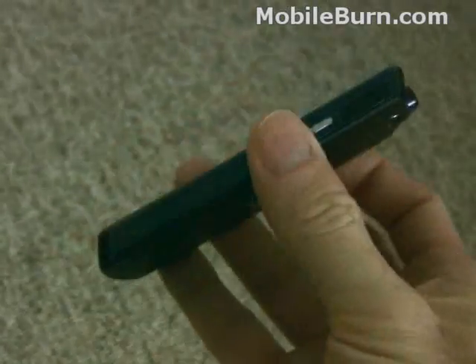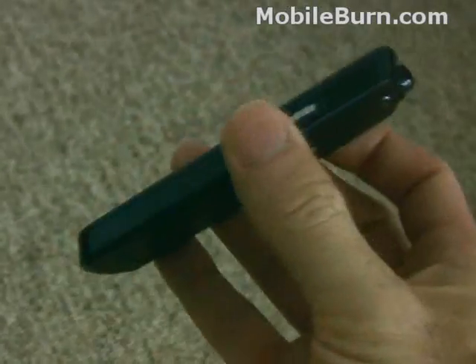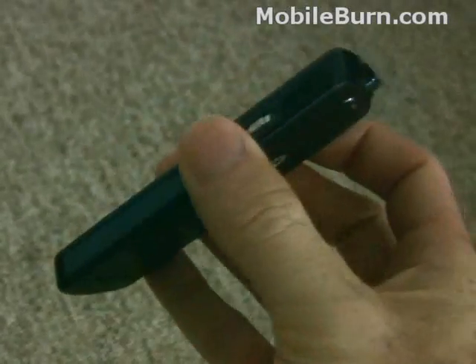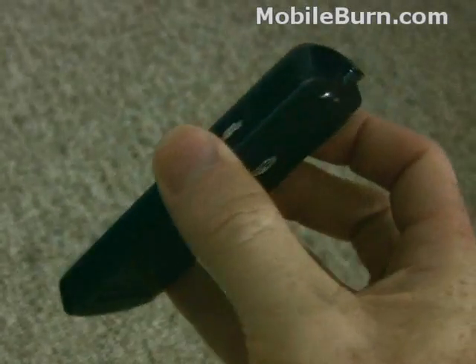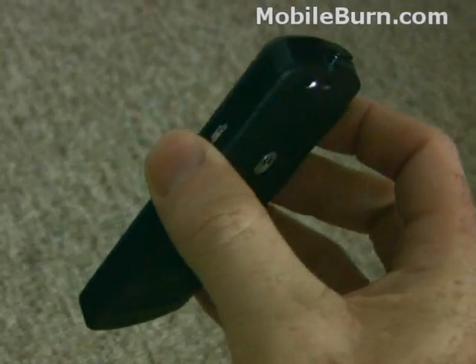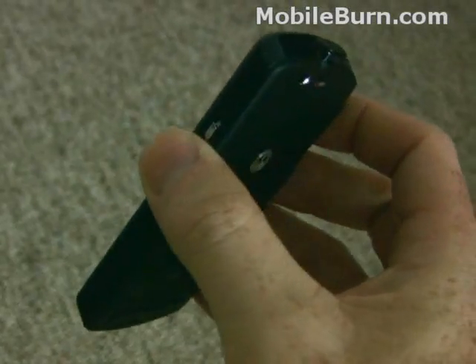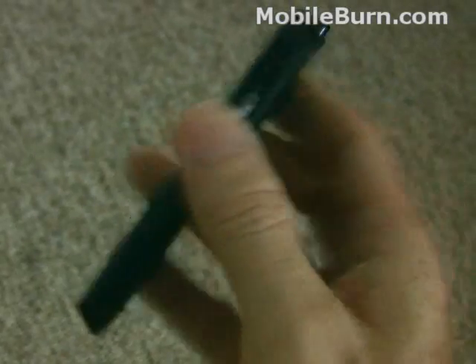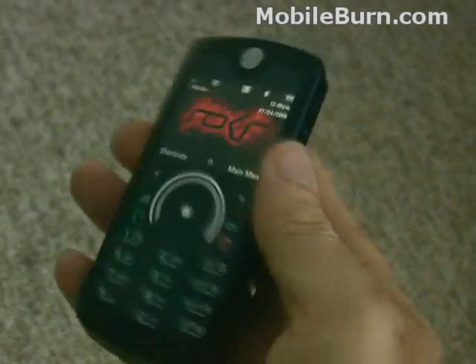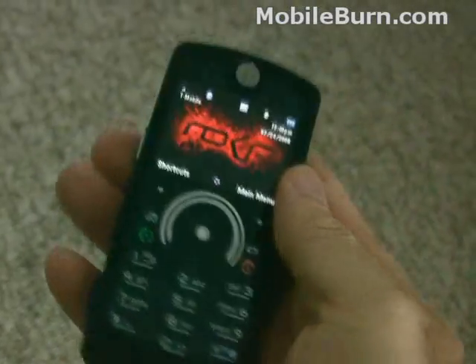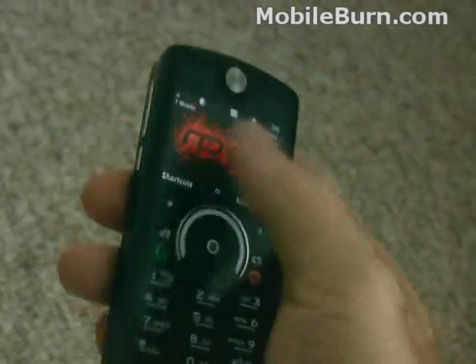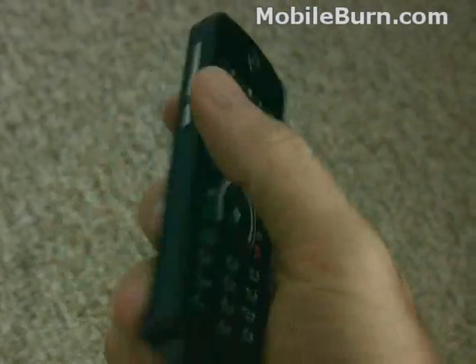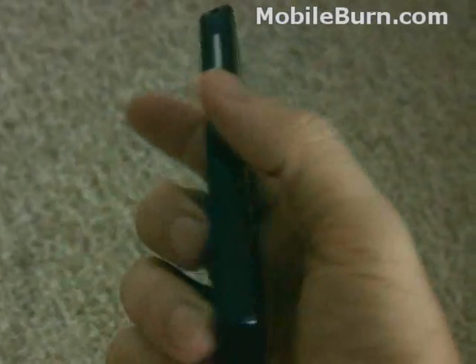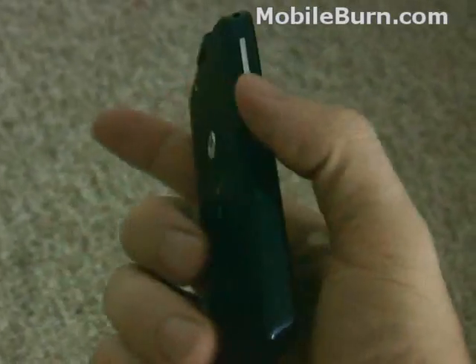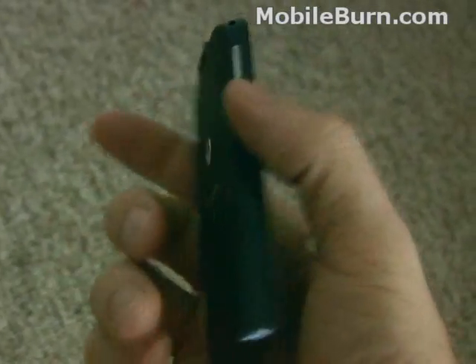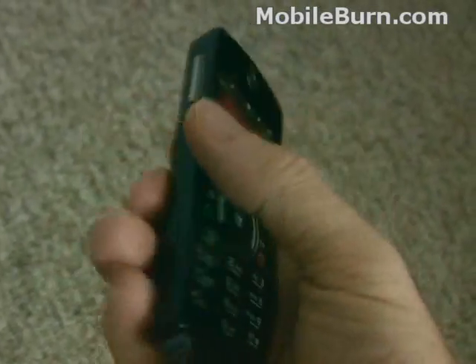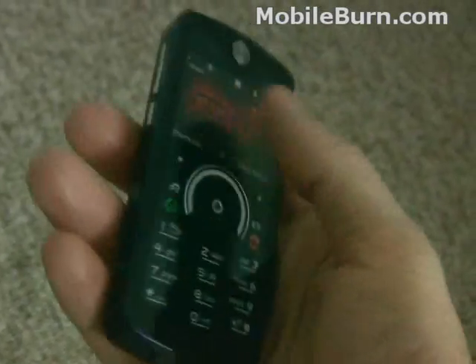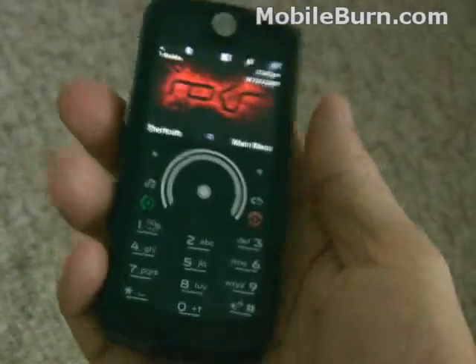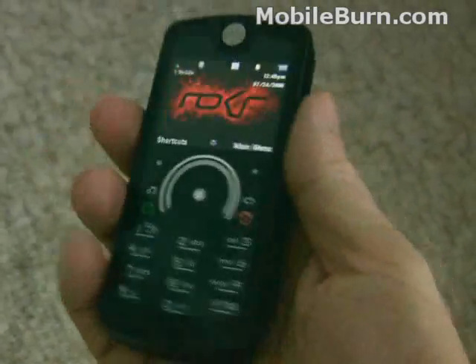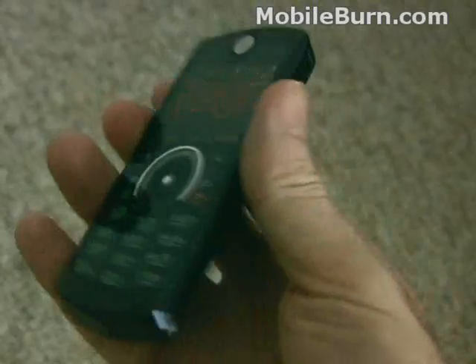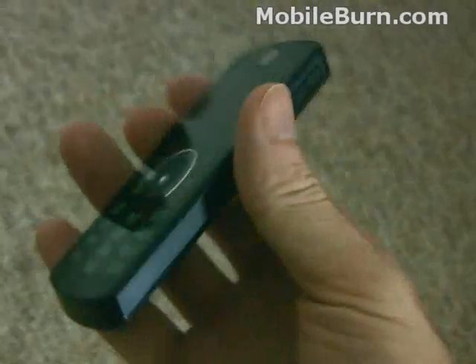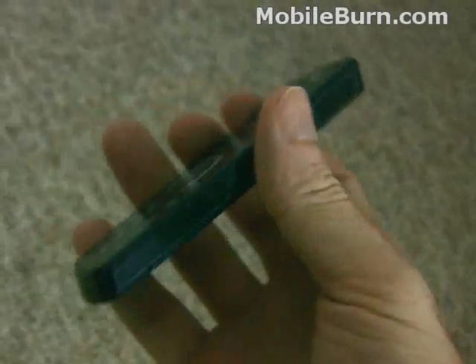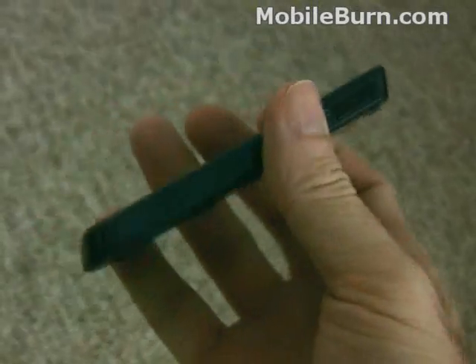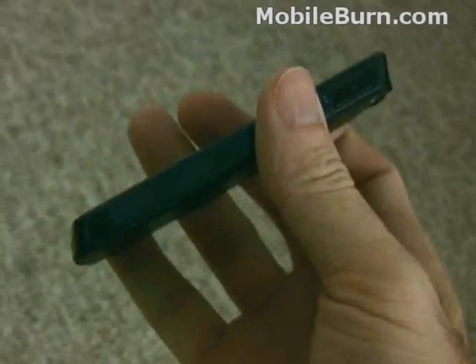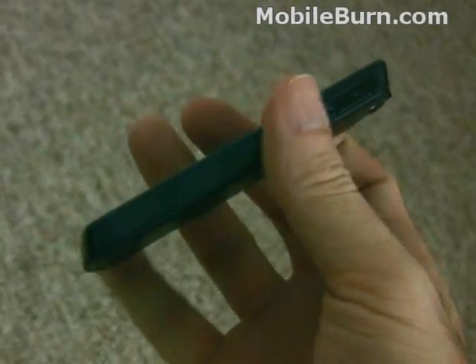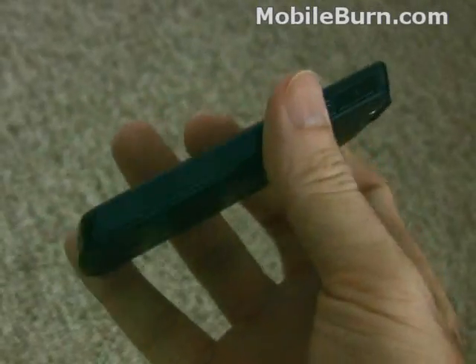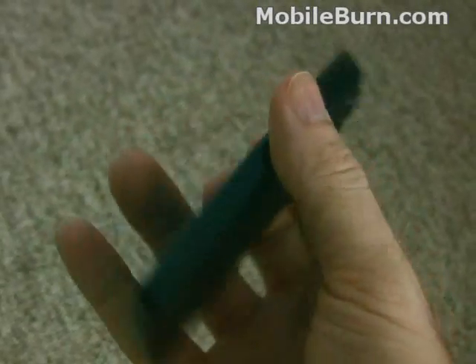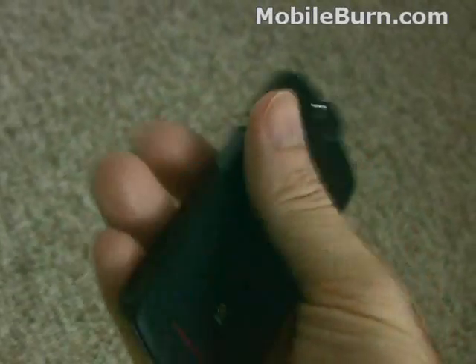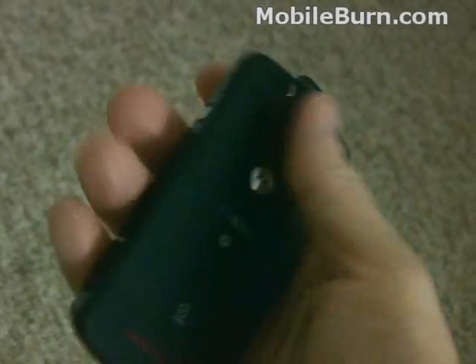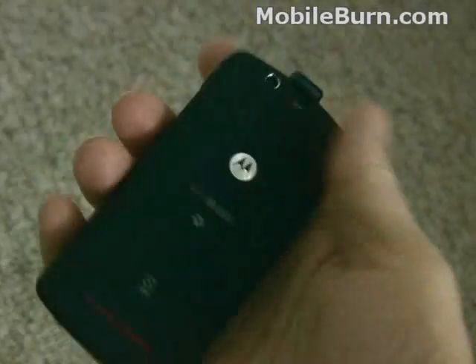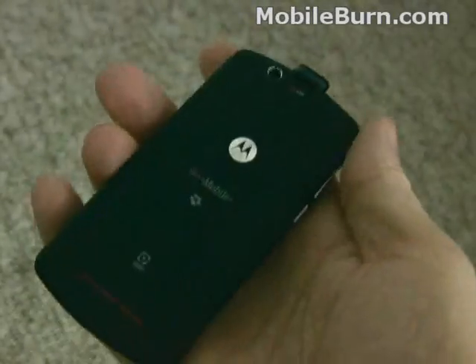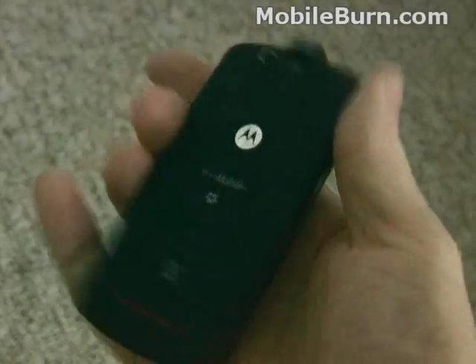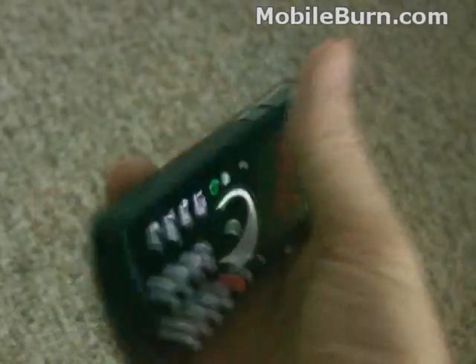In terms of pocketability, it's quite pocketable, and you can really feel that this thing is tough.